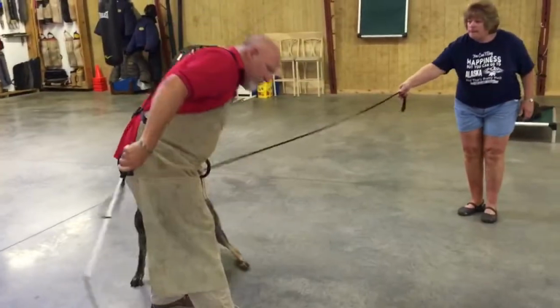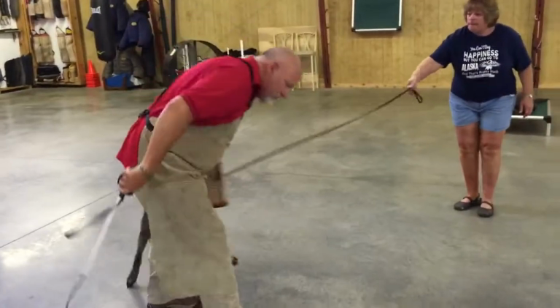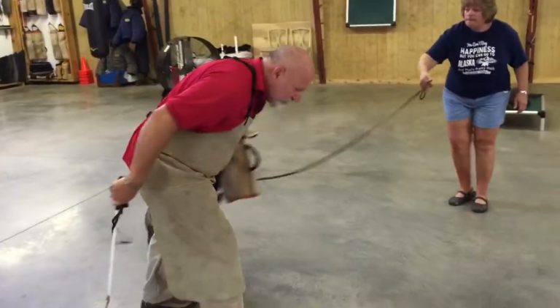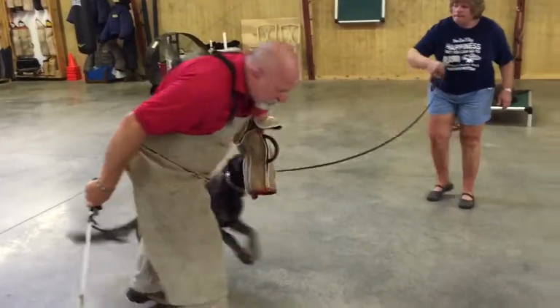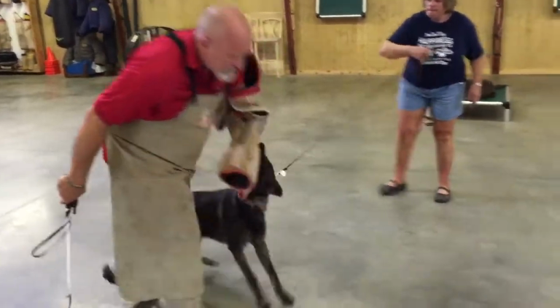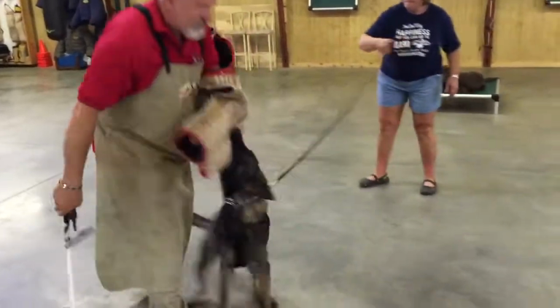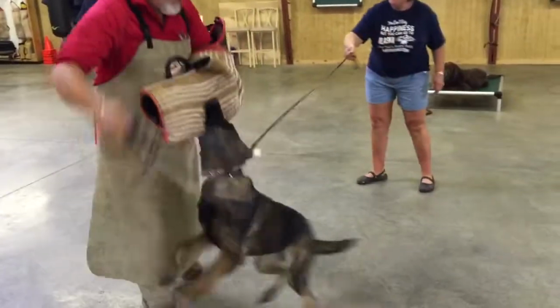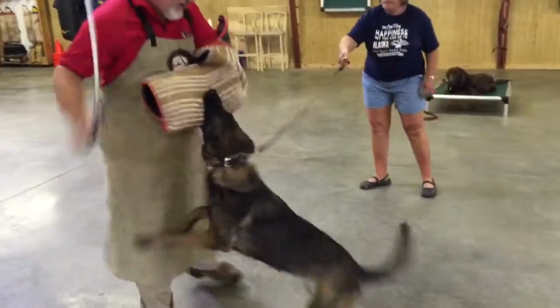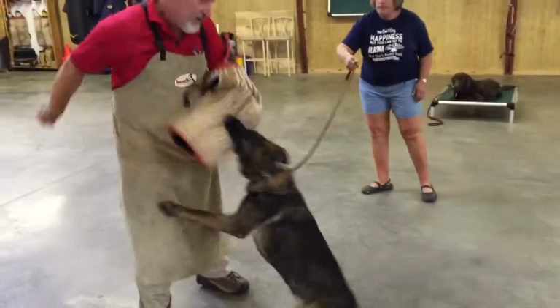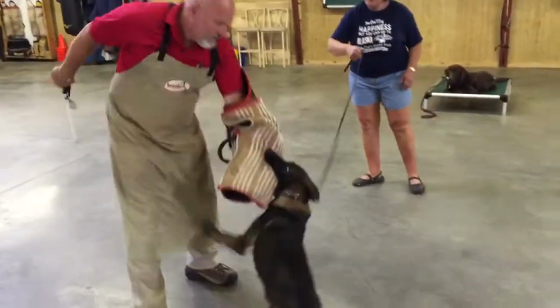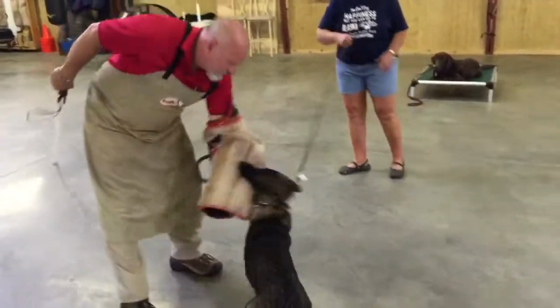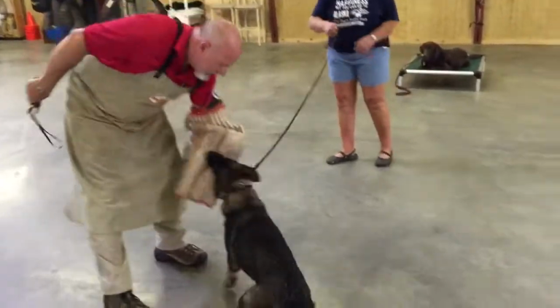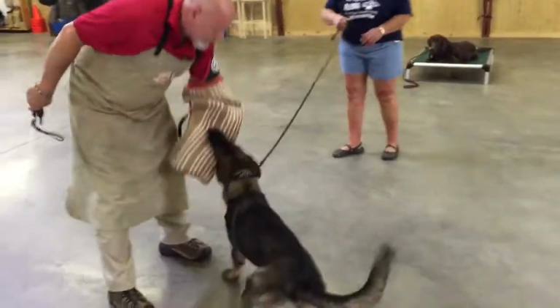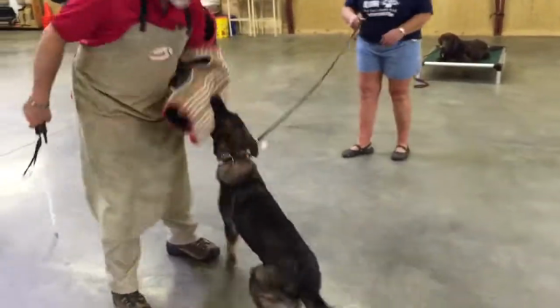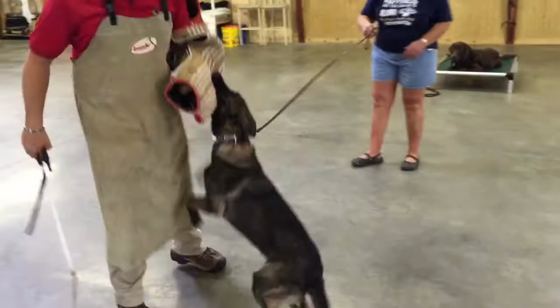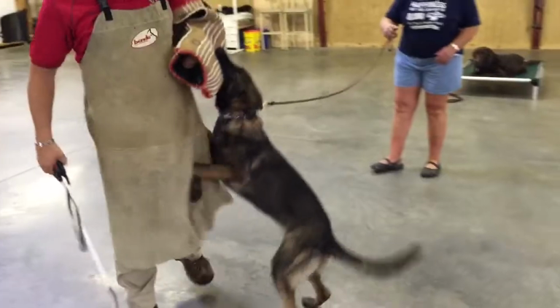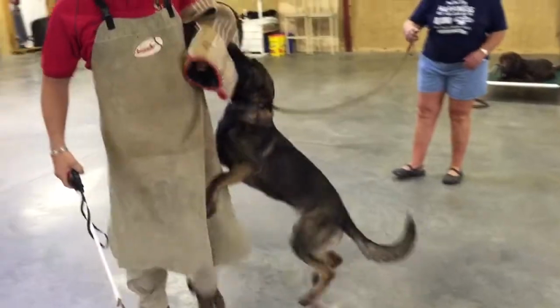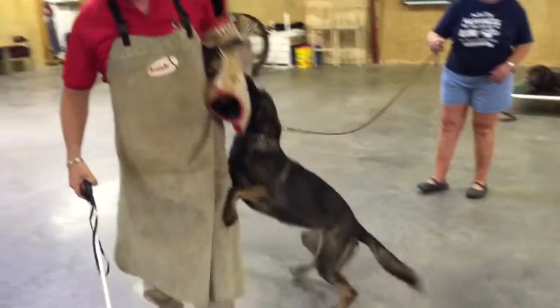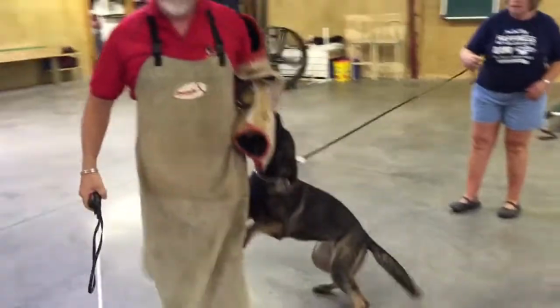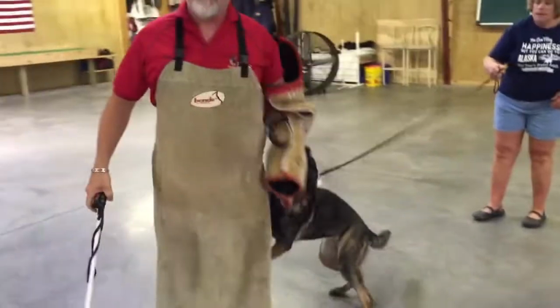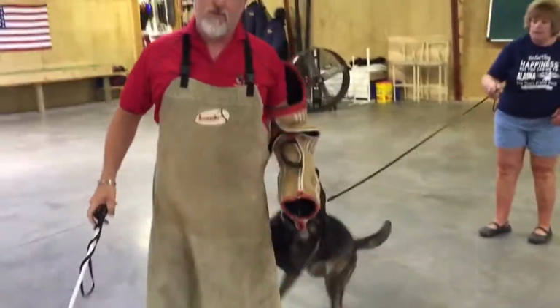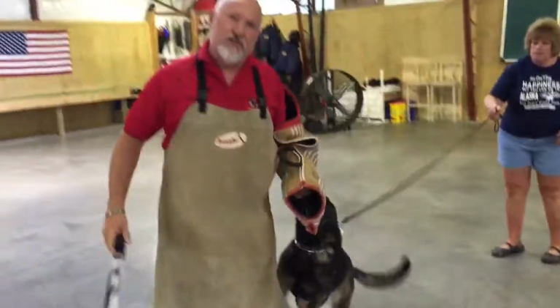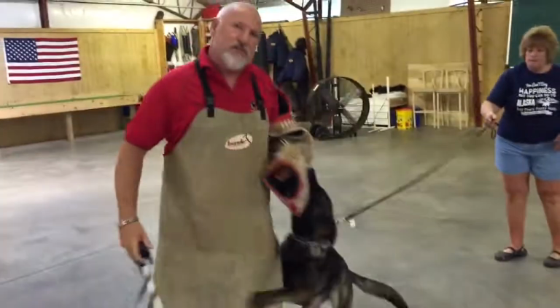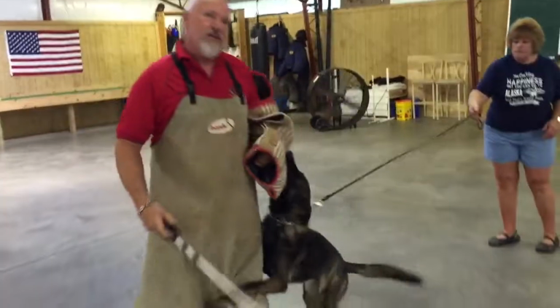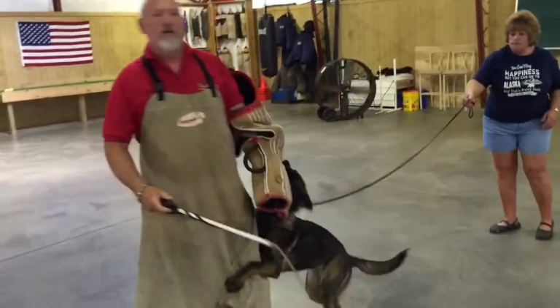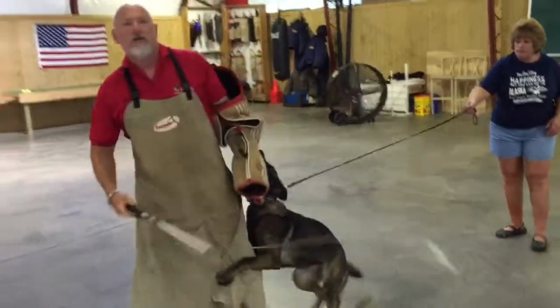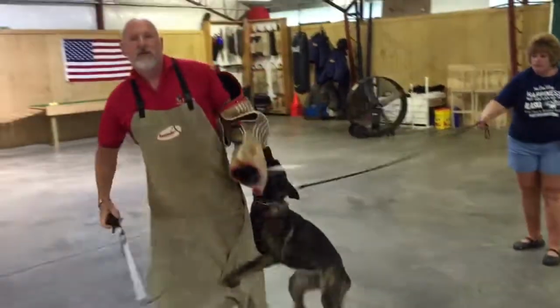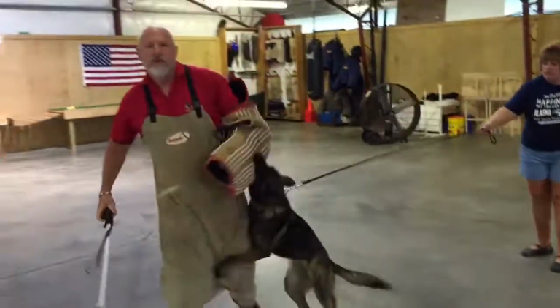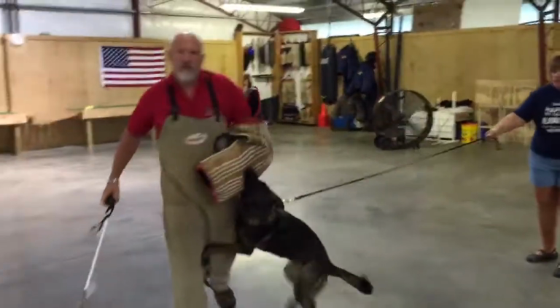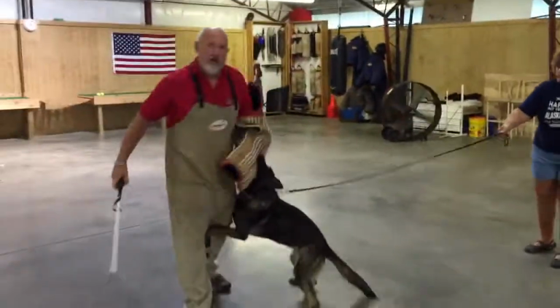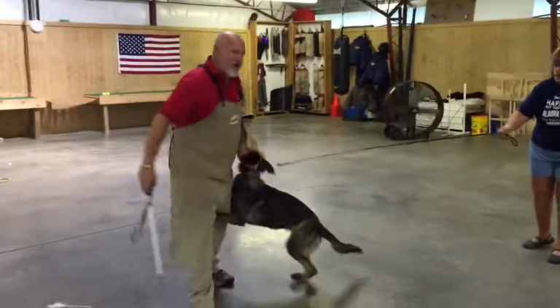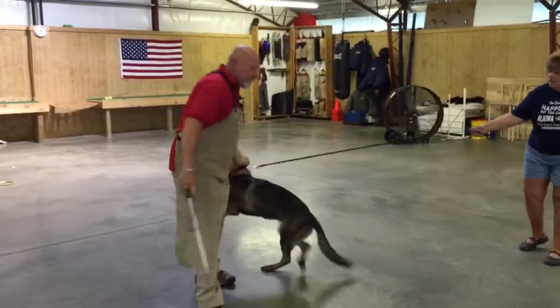Focus is keen. If you've got a dog that pays attention, if it focuses, you can train them.